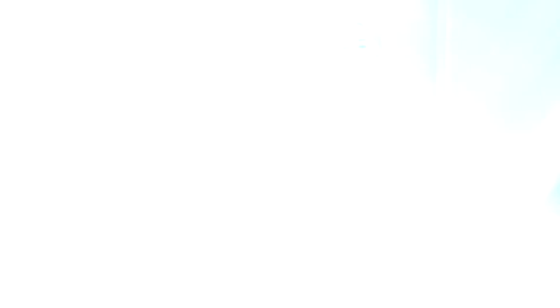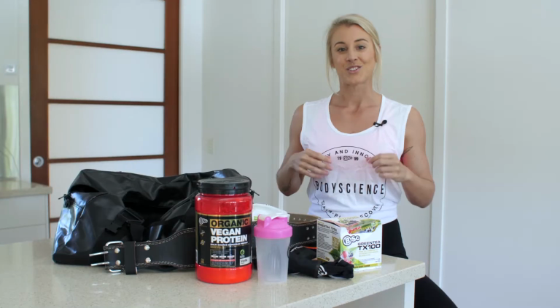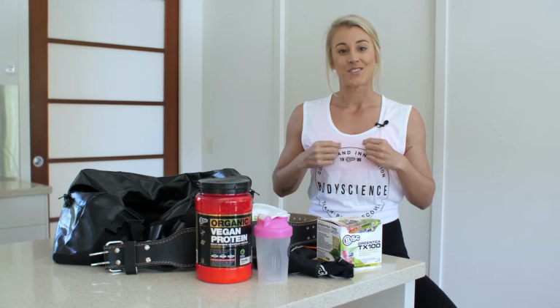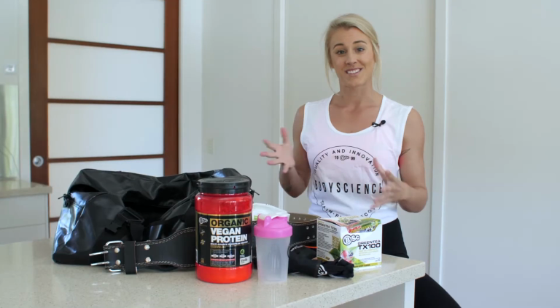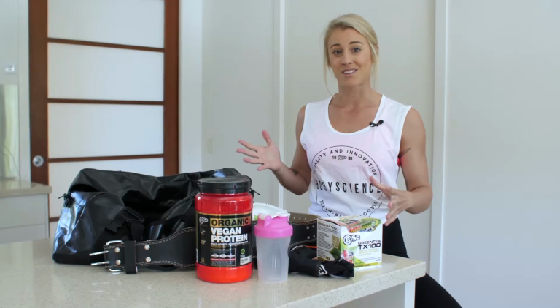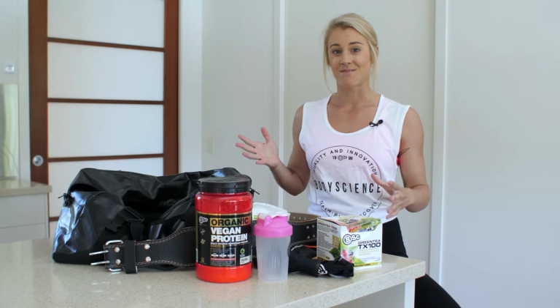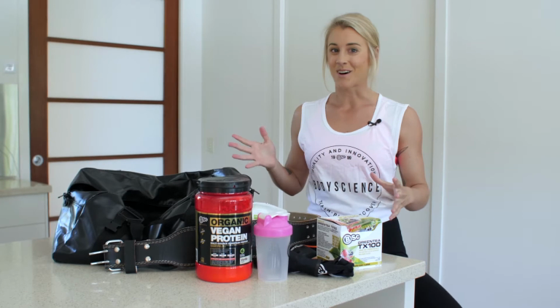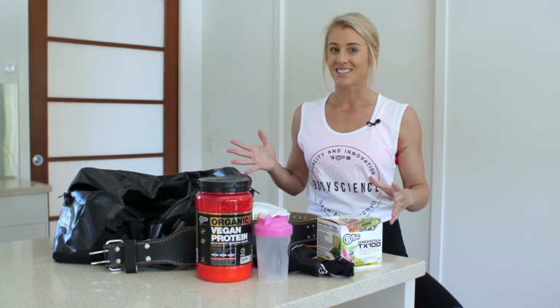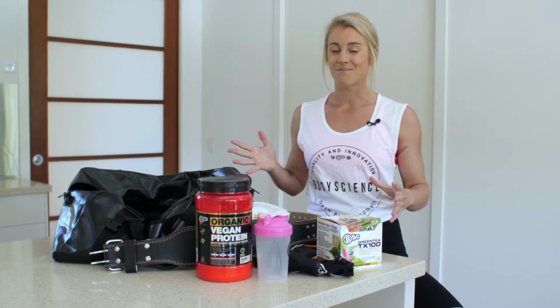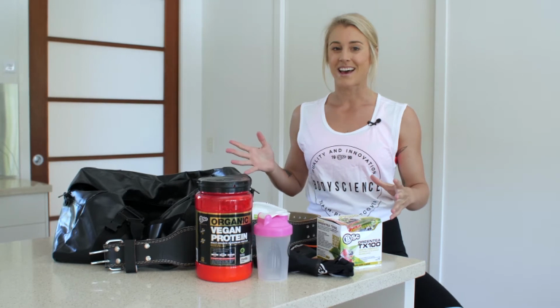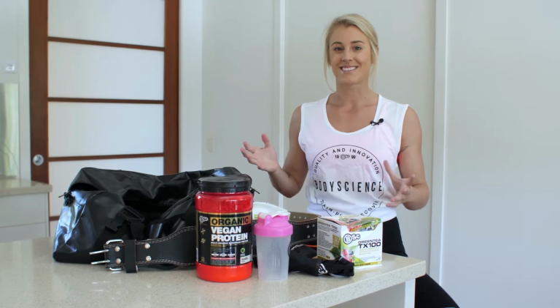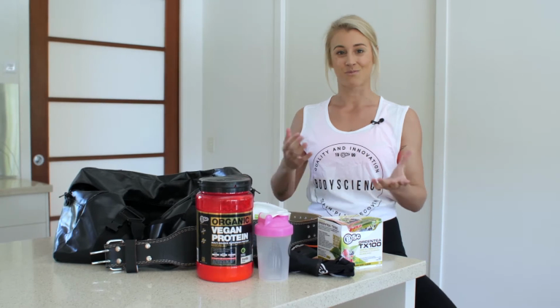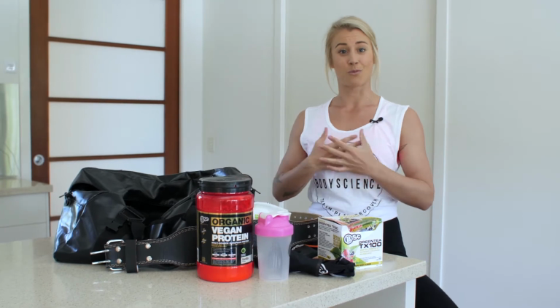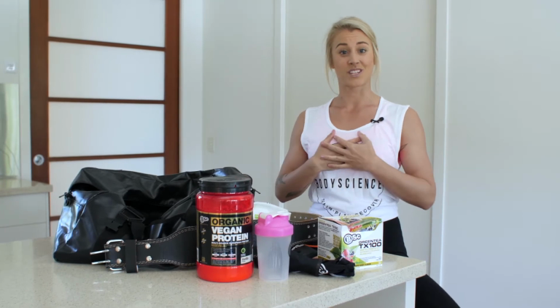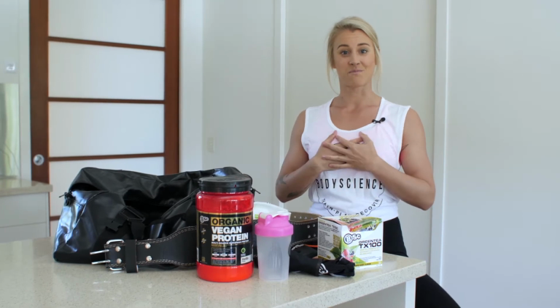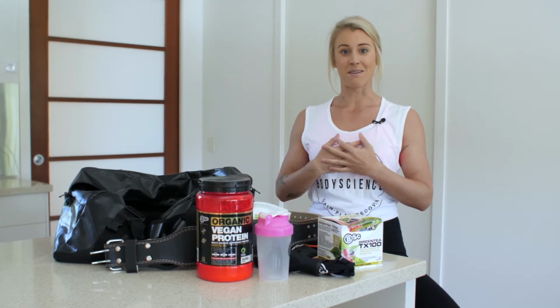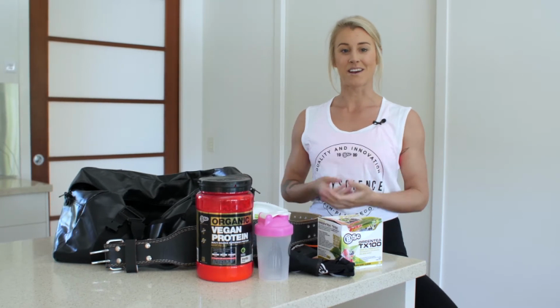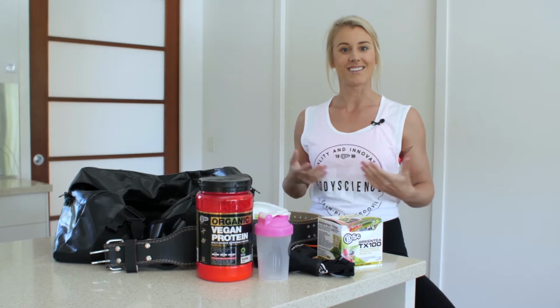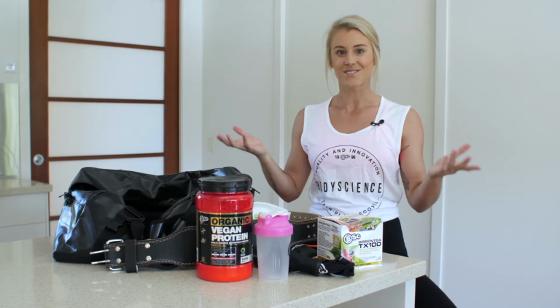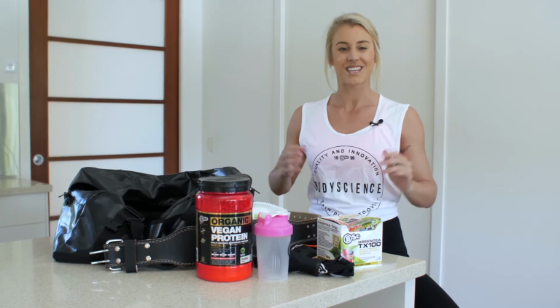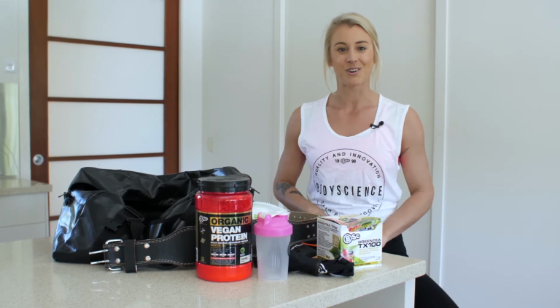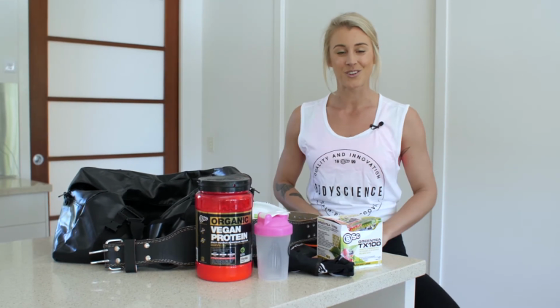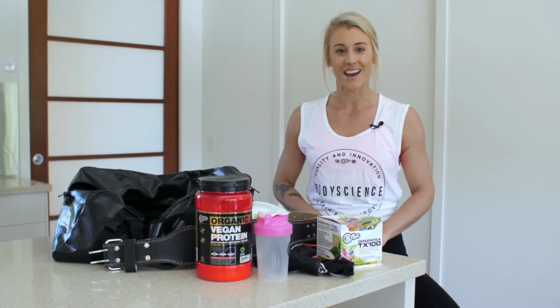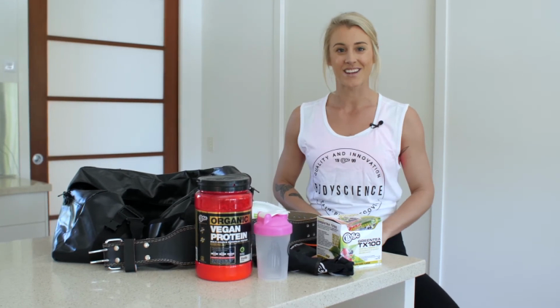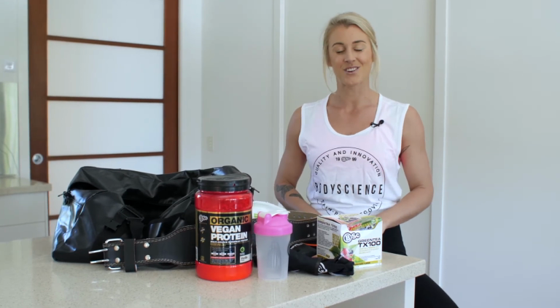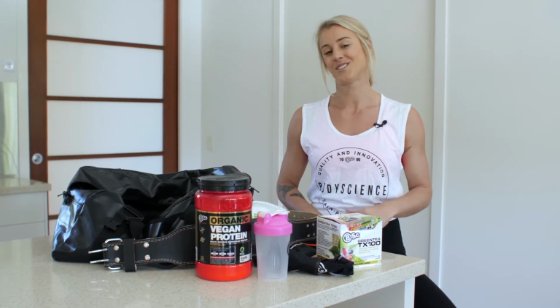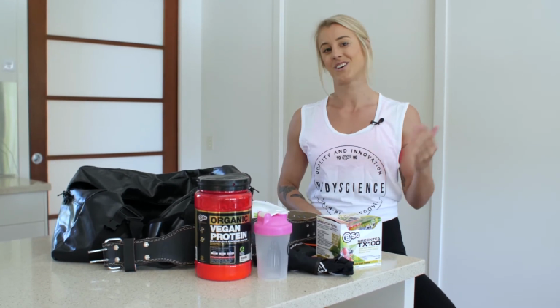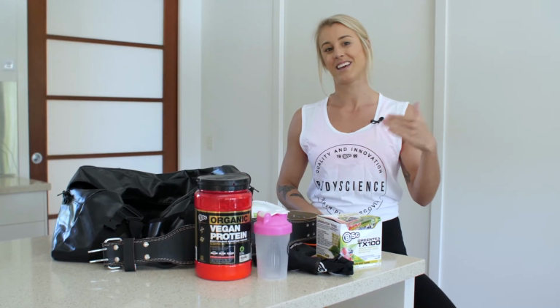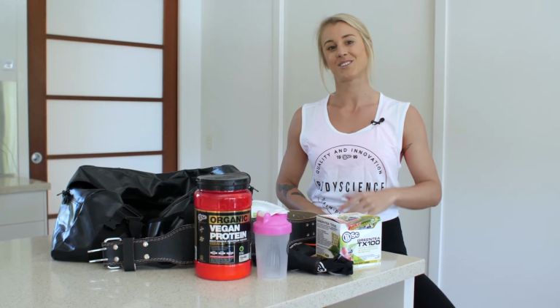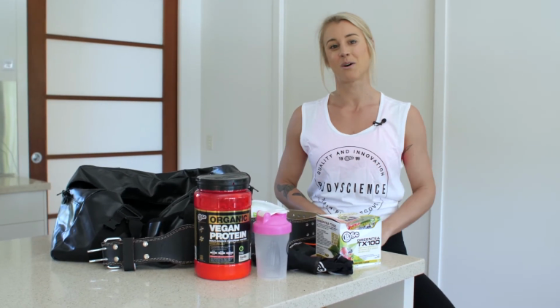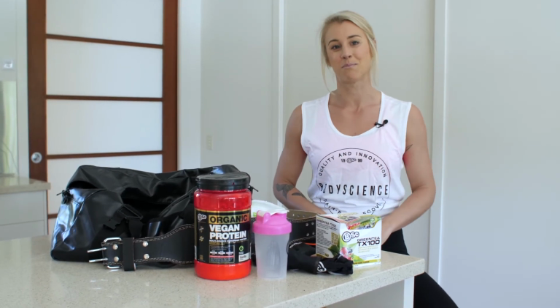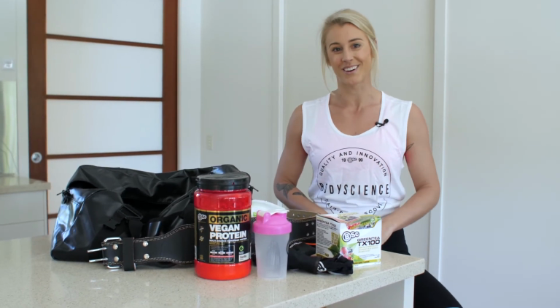So this is what's in my gym bag, this is what works for me, but I'd love to hear what you carry in yours, so leave us a comment below.